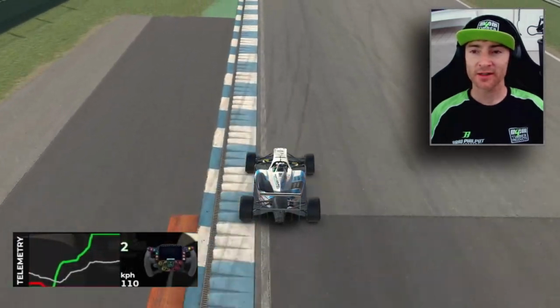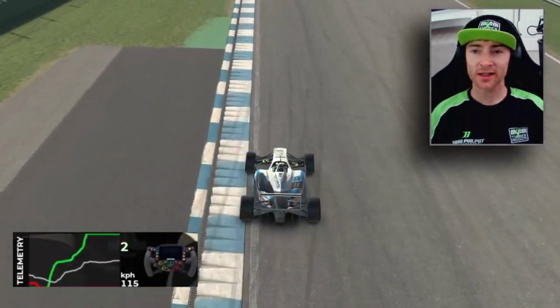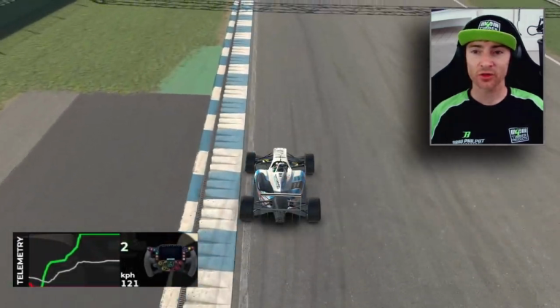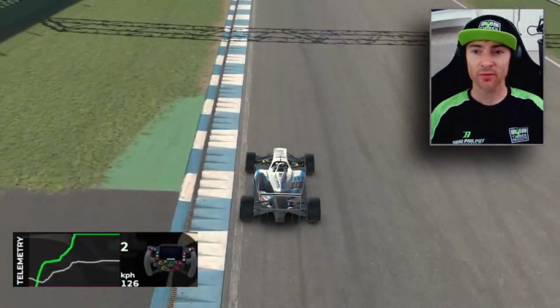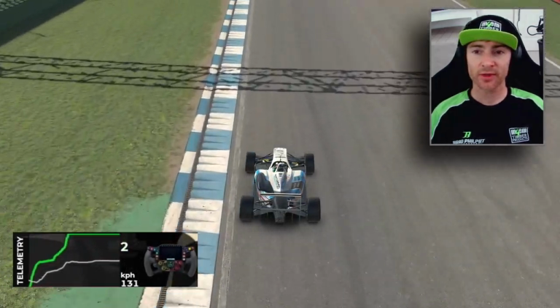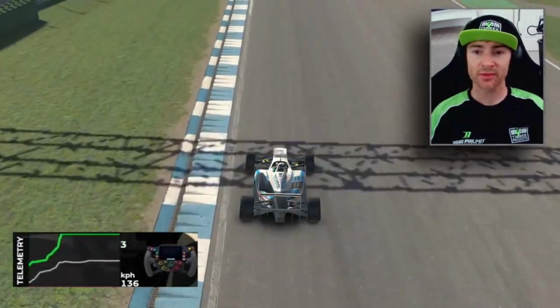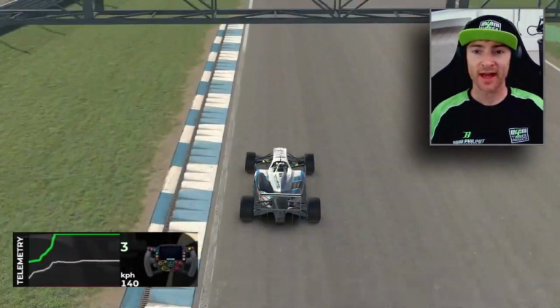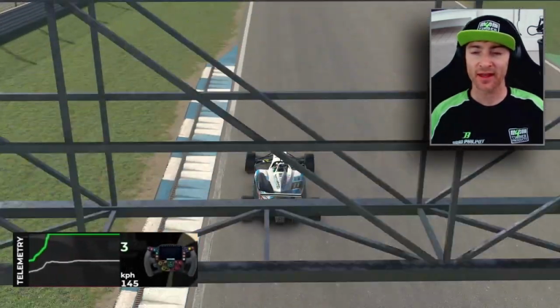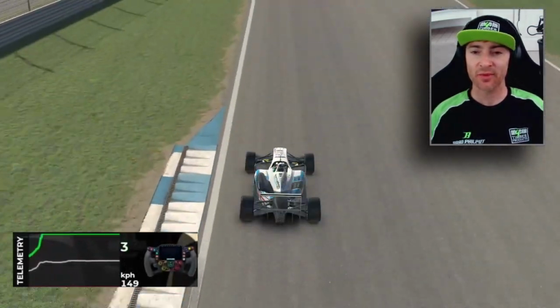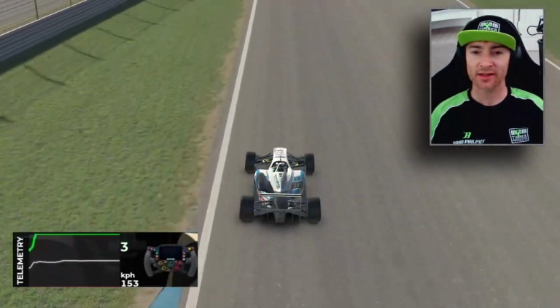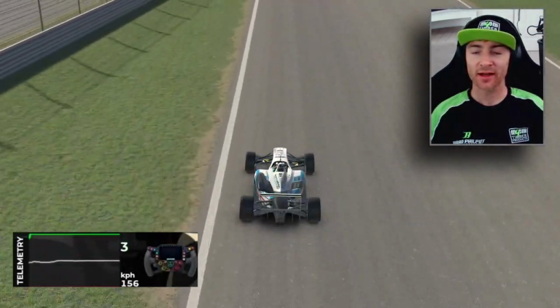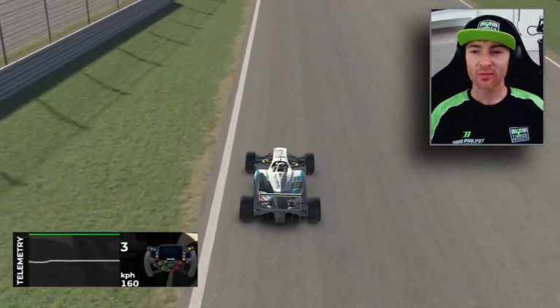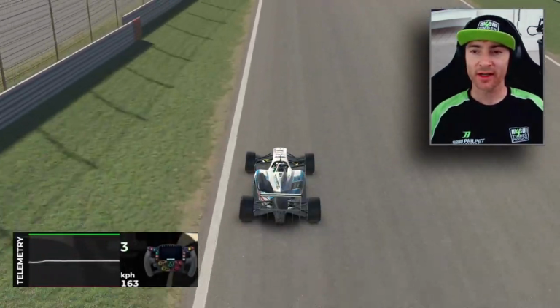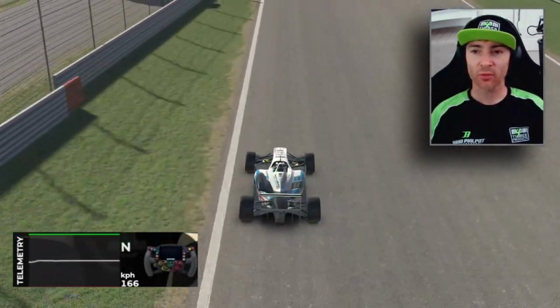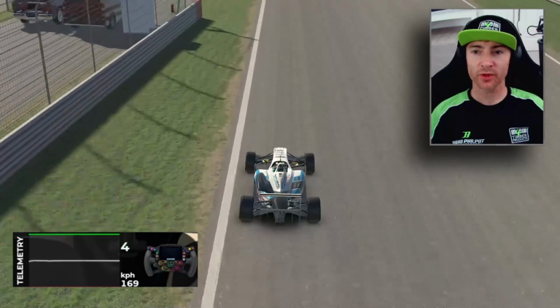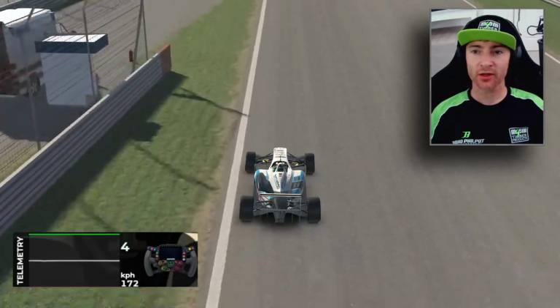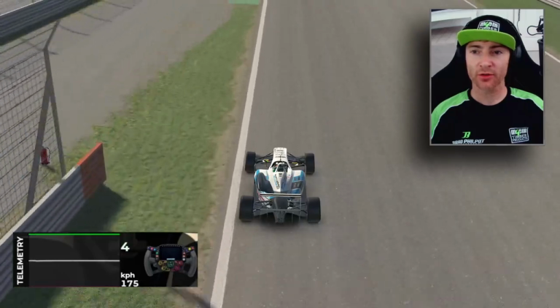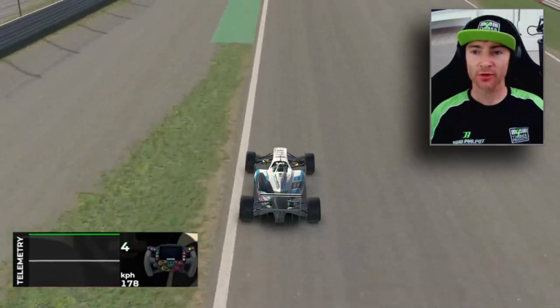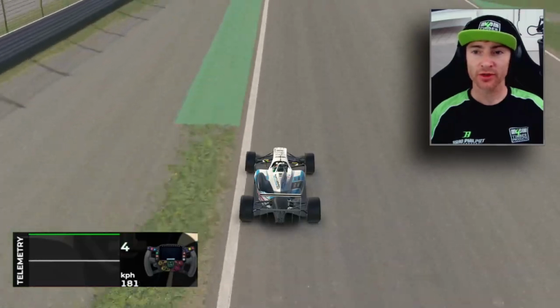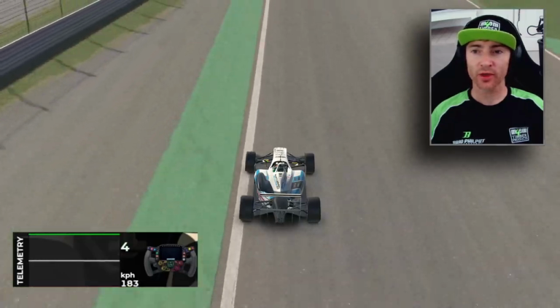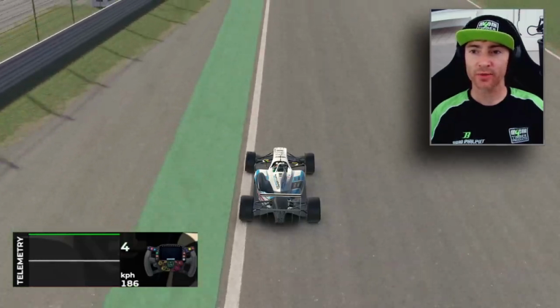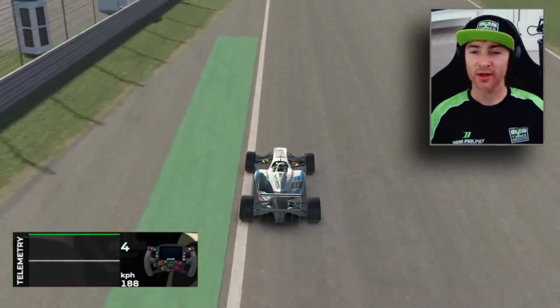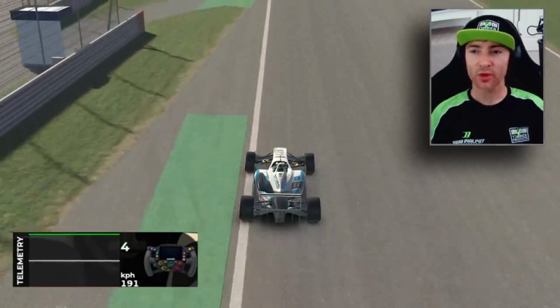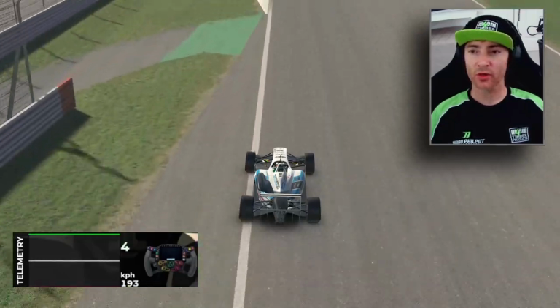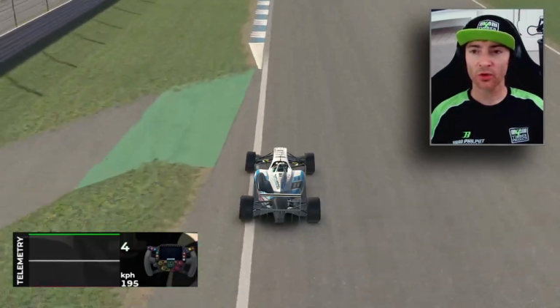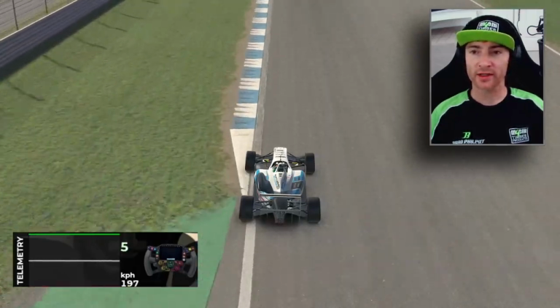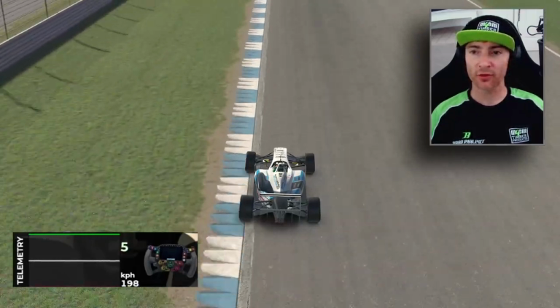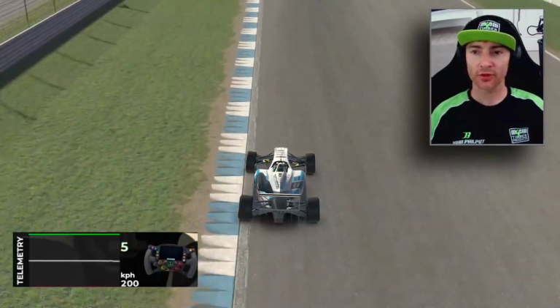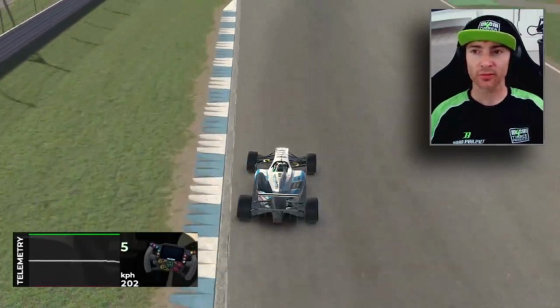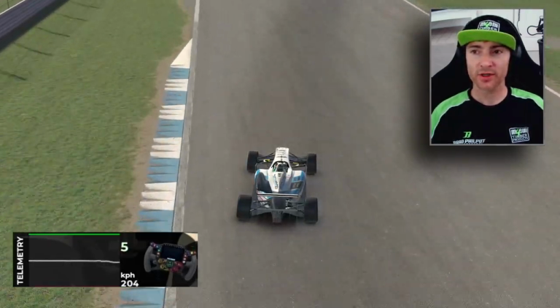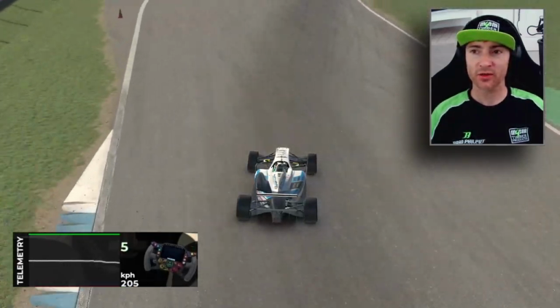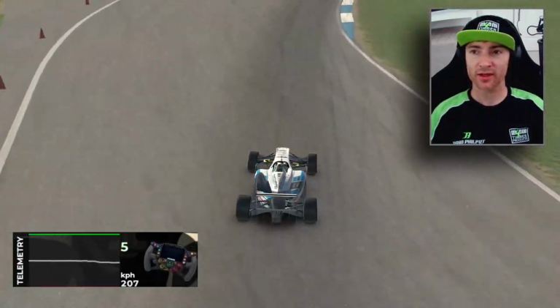Ideally you want your minimum speed to be at the apex. But once we're getting on the throttle there's no wheelspin — we're going all the way to full throttle pretty quickly.